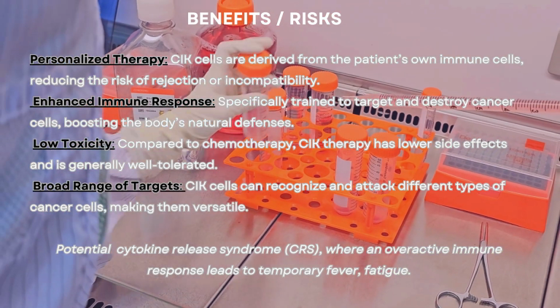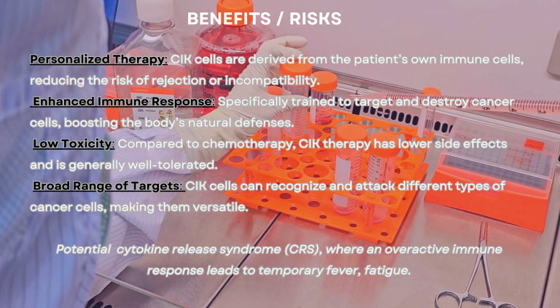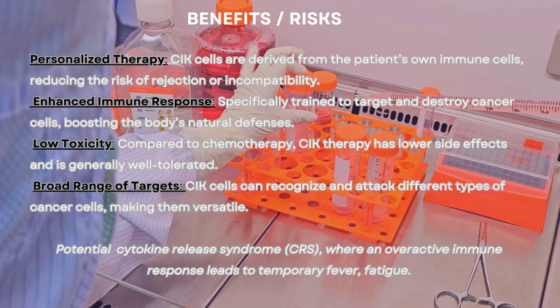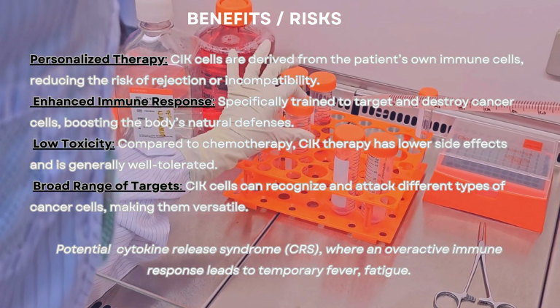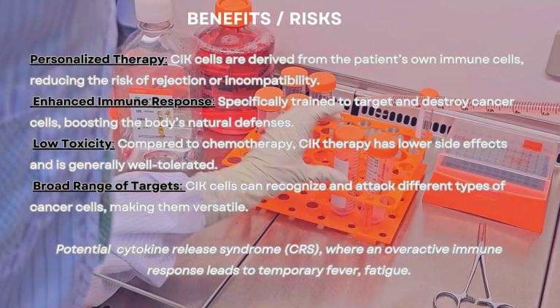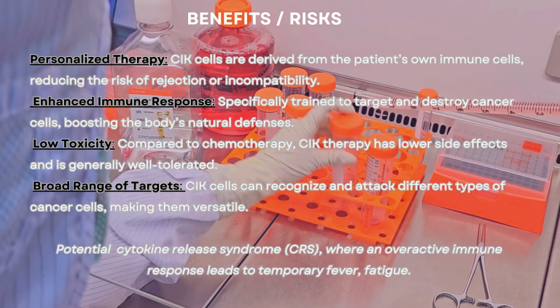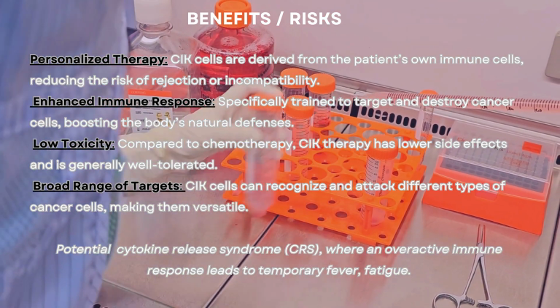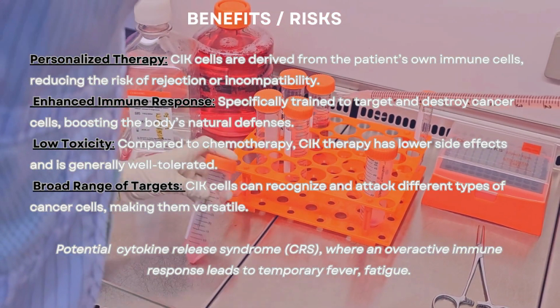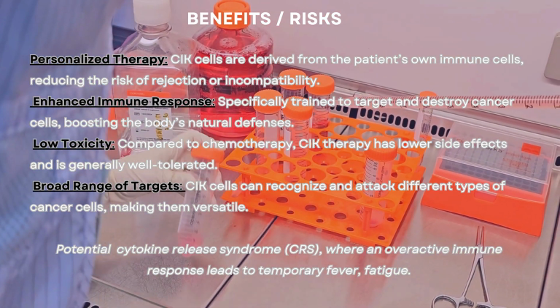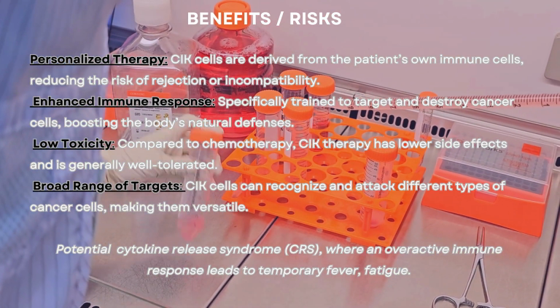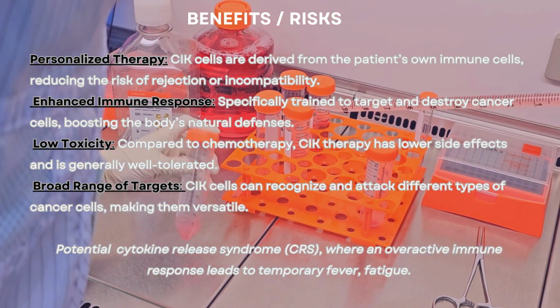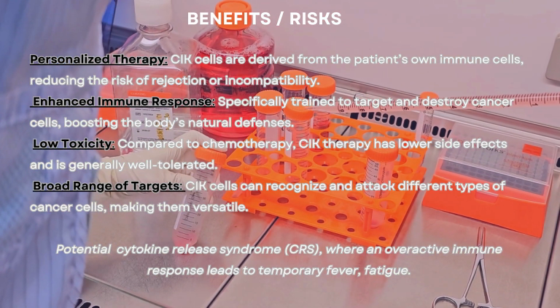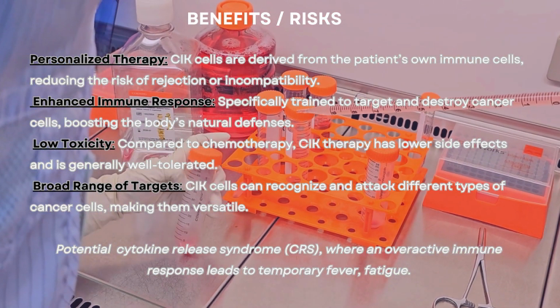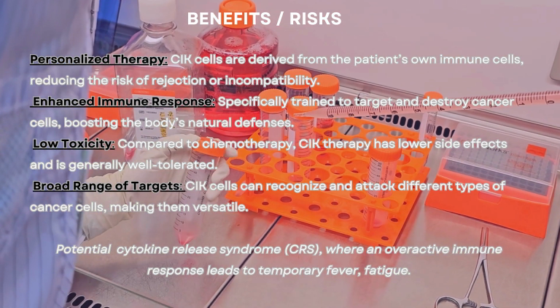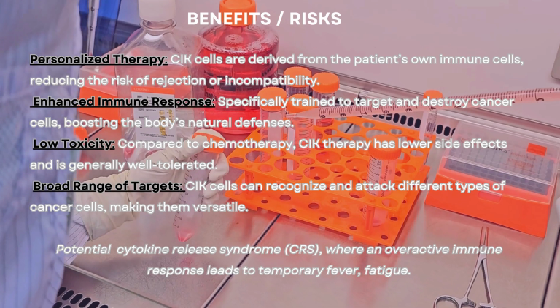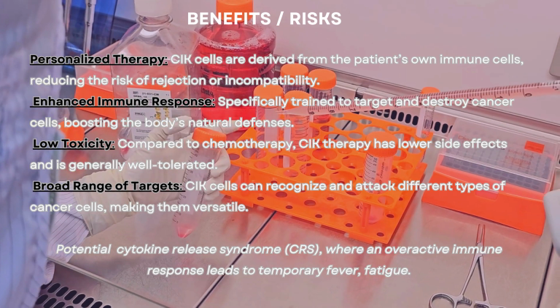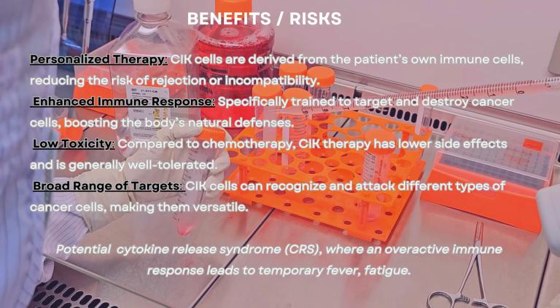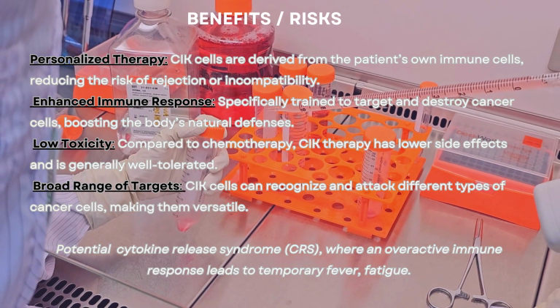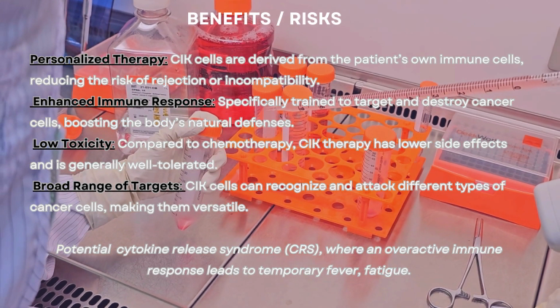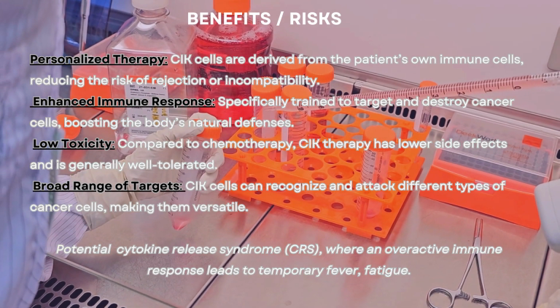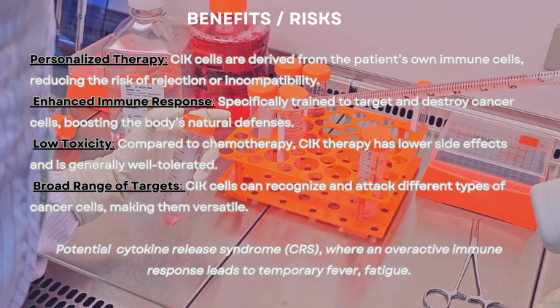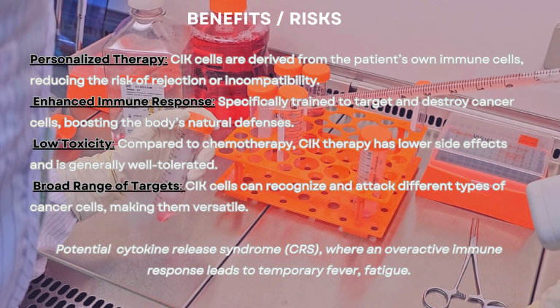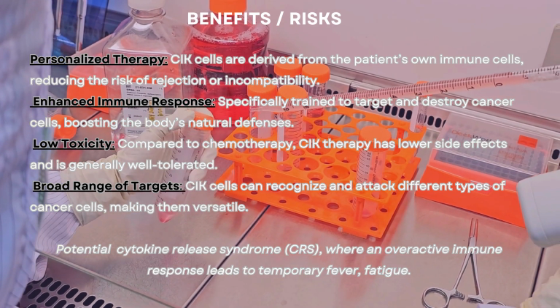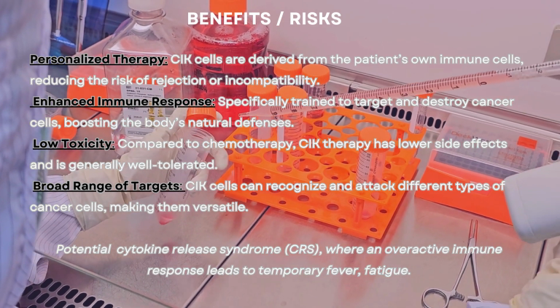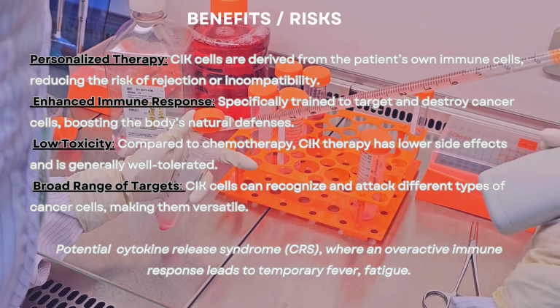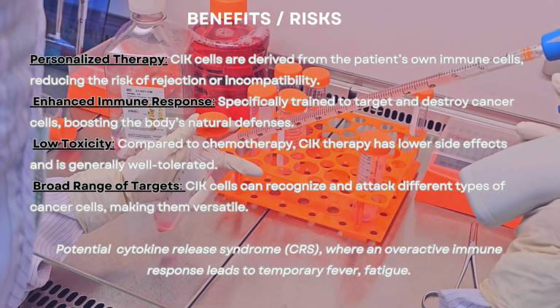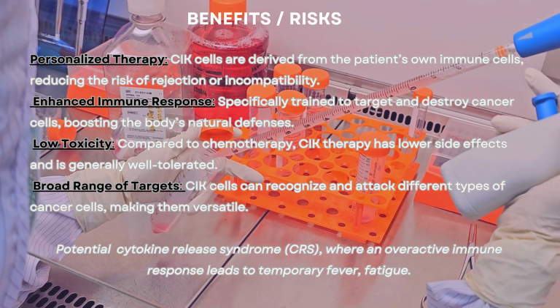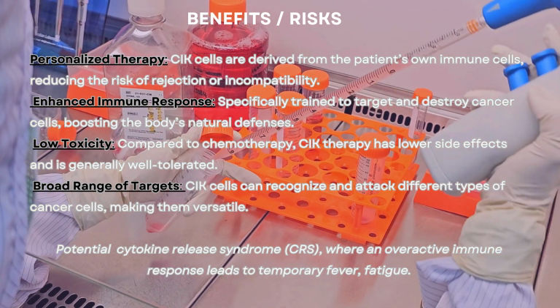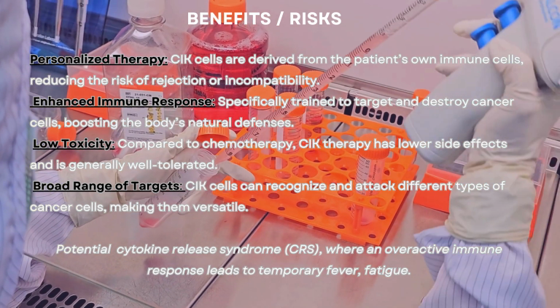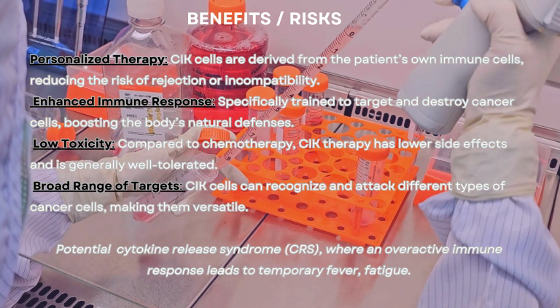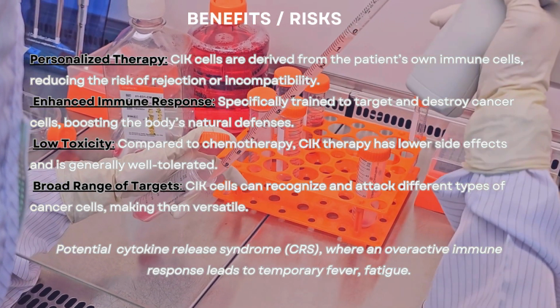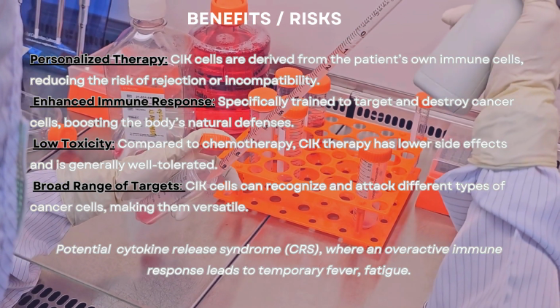Broad range of targets: CIK cells can recognize and attack different types of cancer cells, making them versatile.